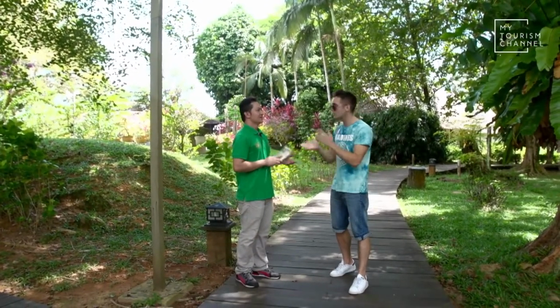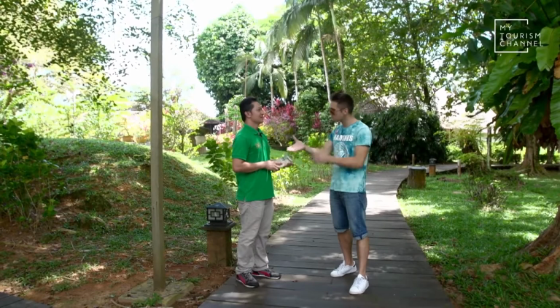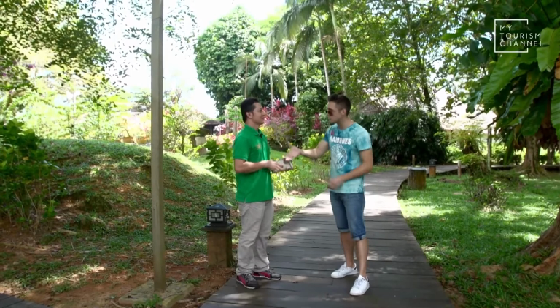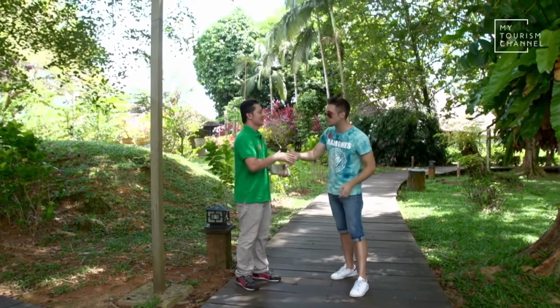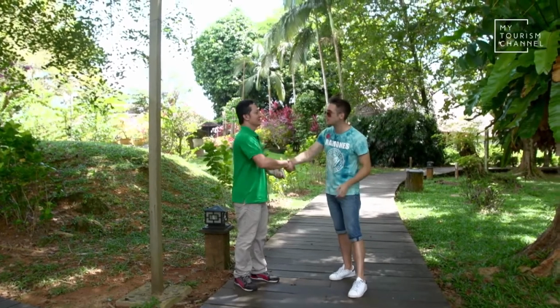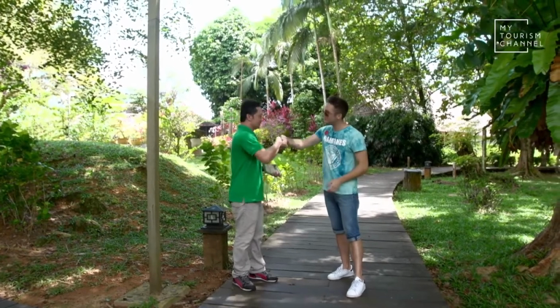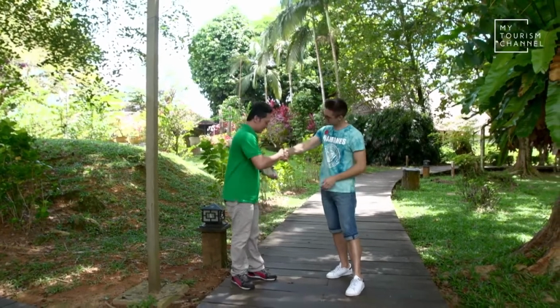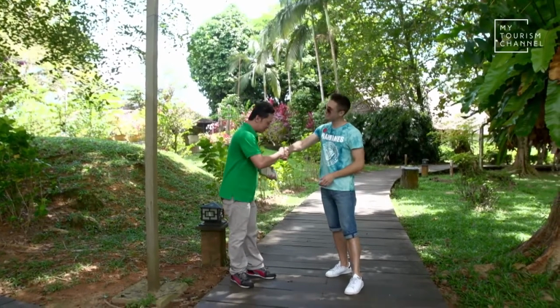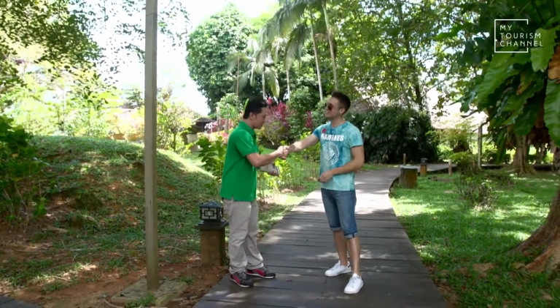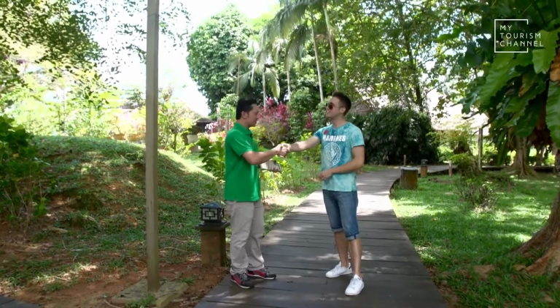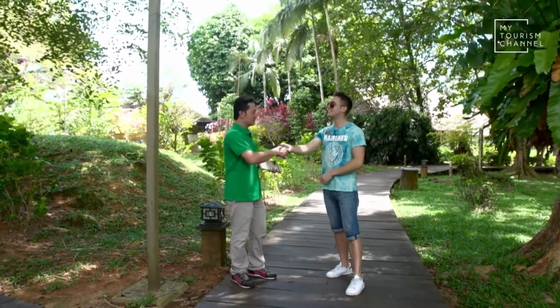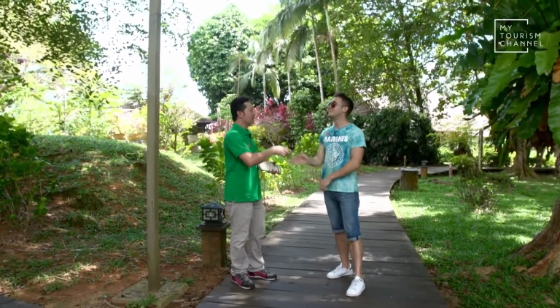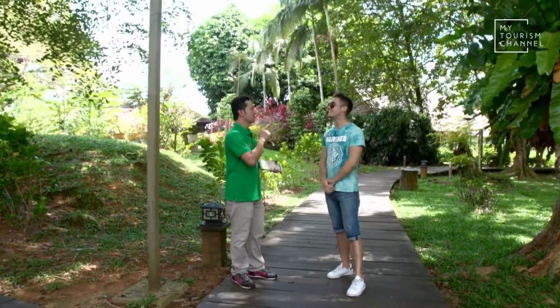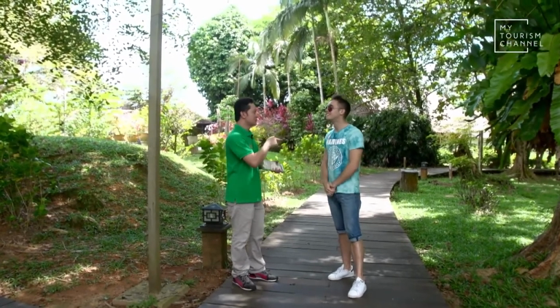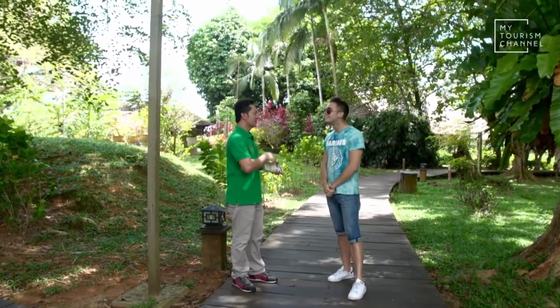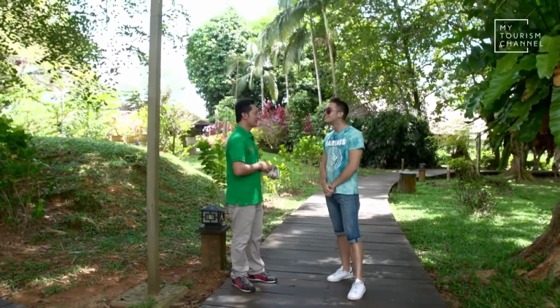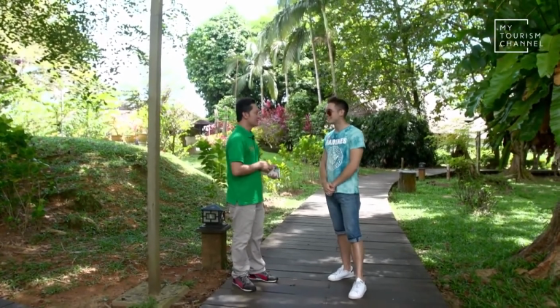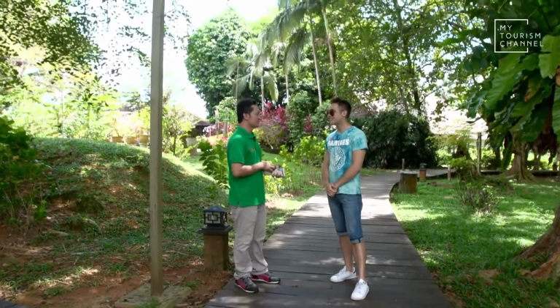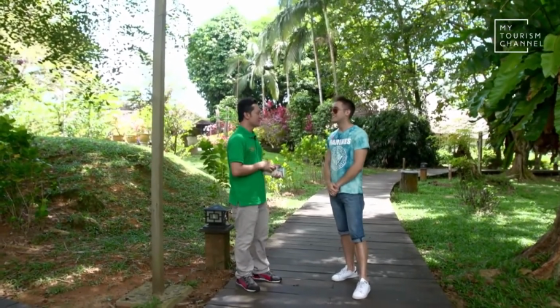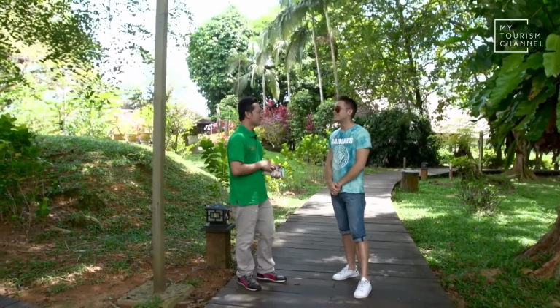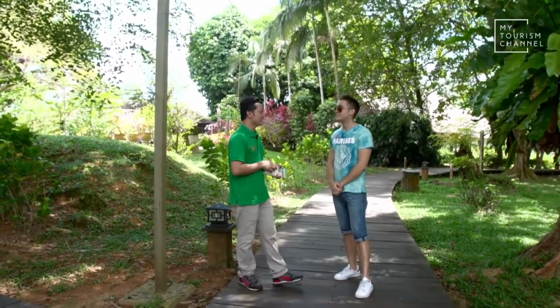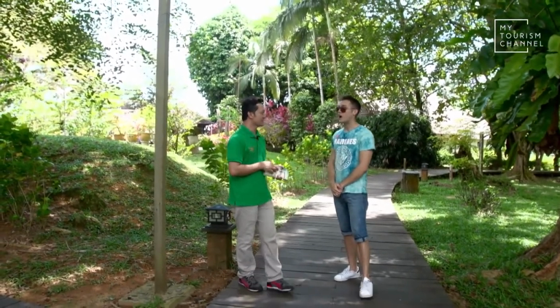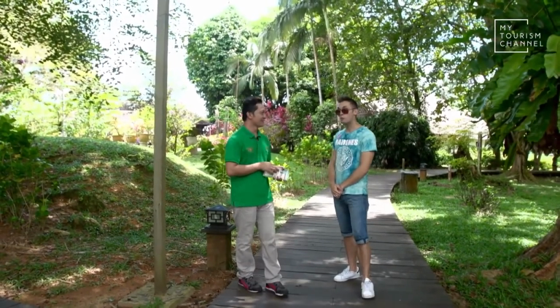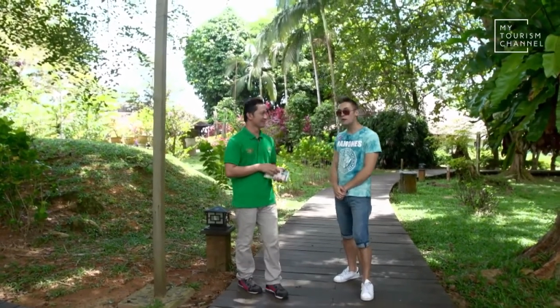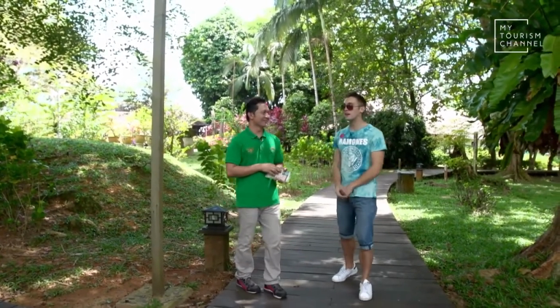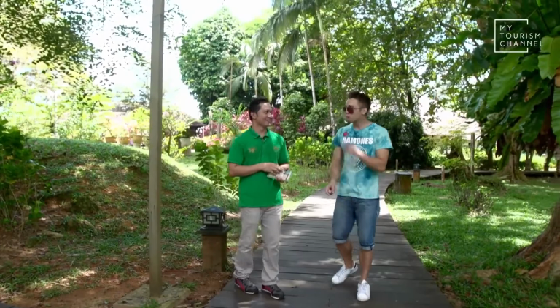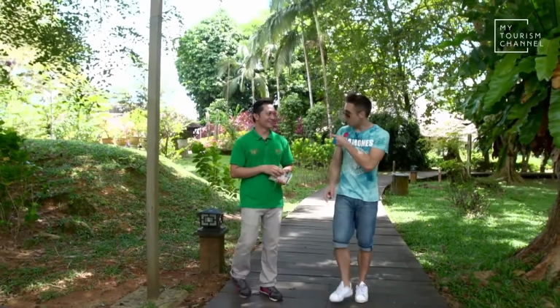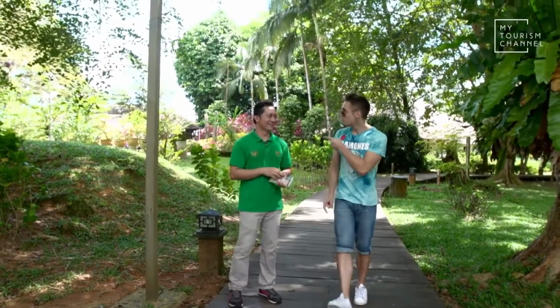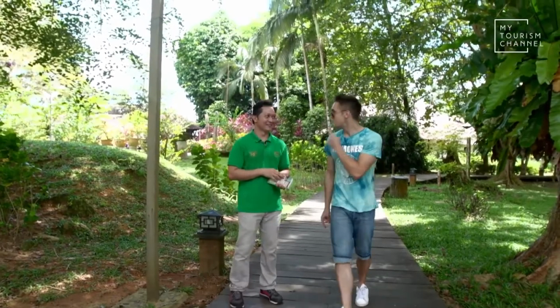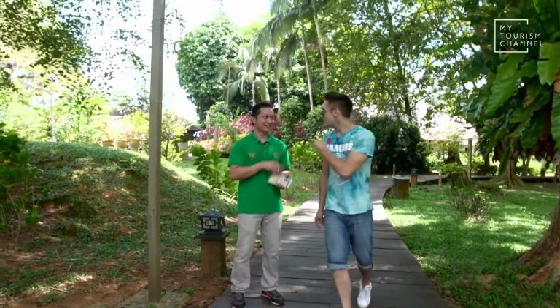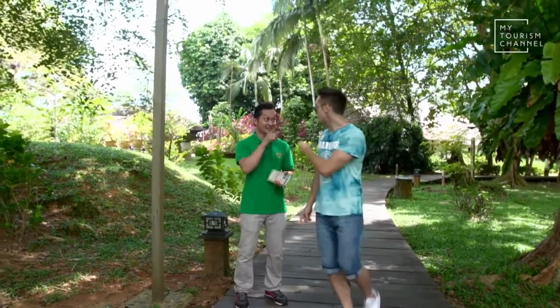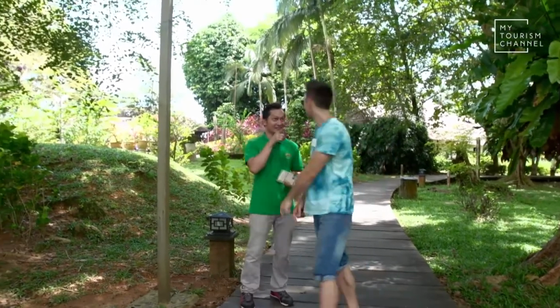Thanks so much, Benjamin. Thank you very much for coming and I hope to see you again for the next Ram Forest. I will be there in a heartbeat. Thank you so much. See you again.